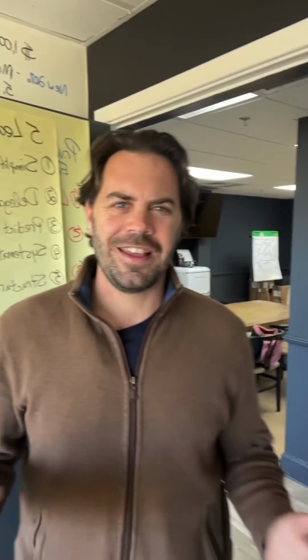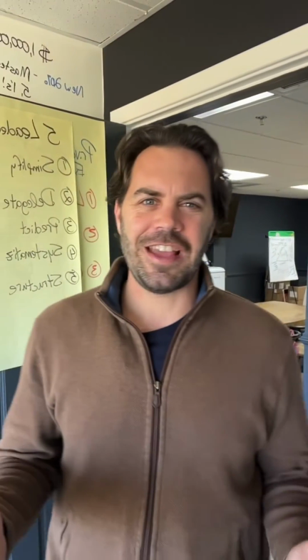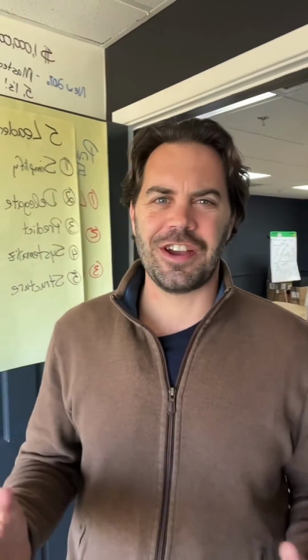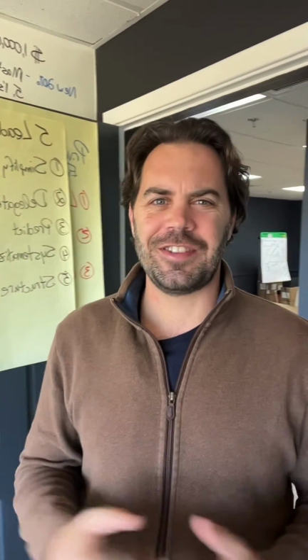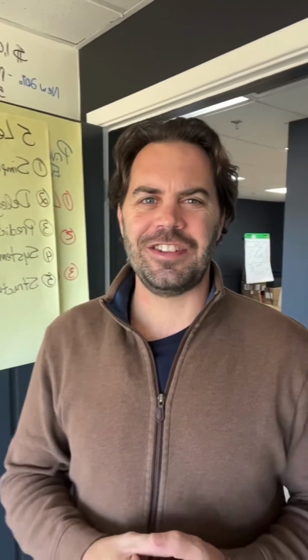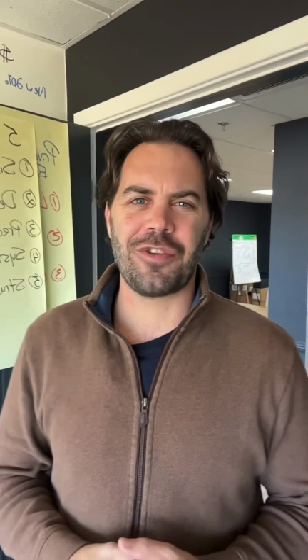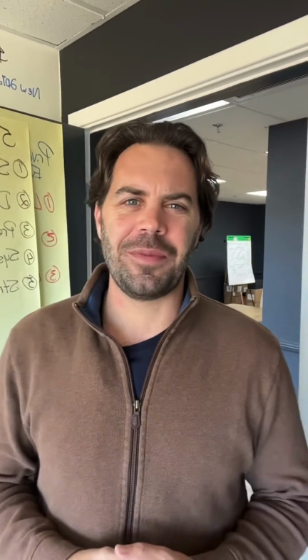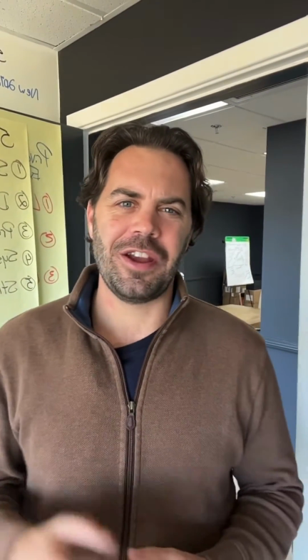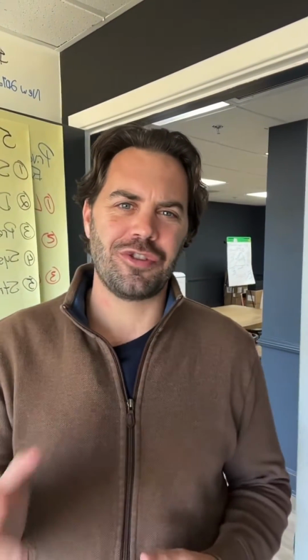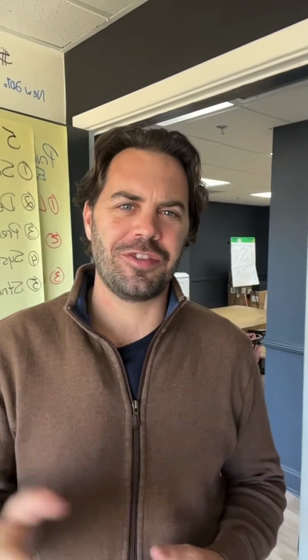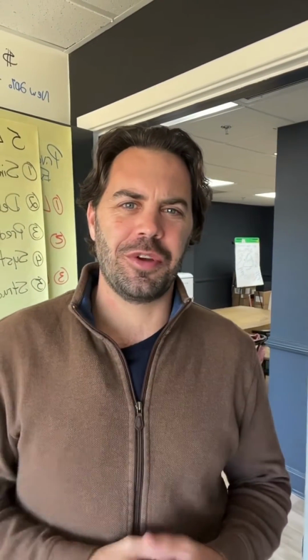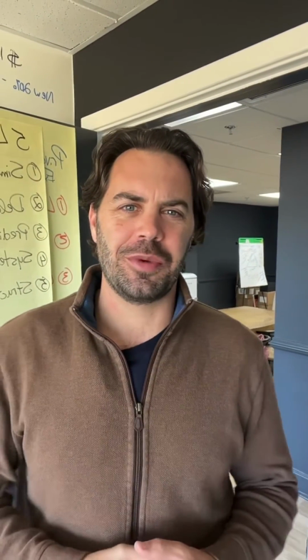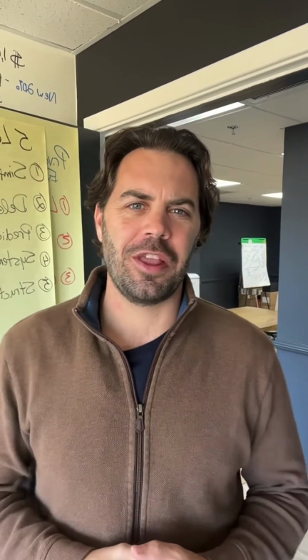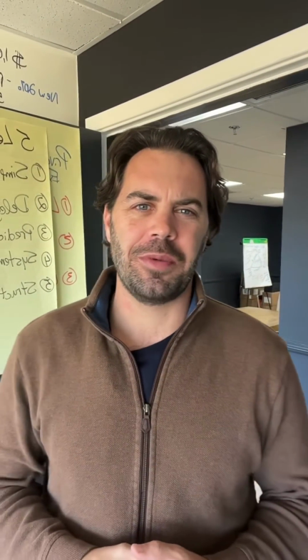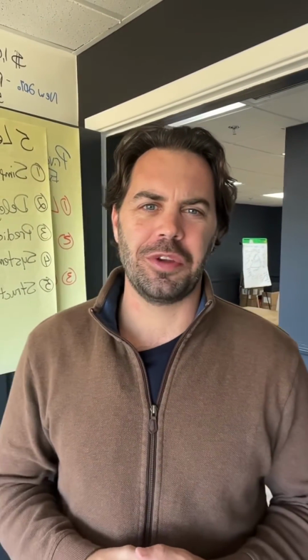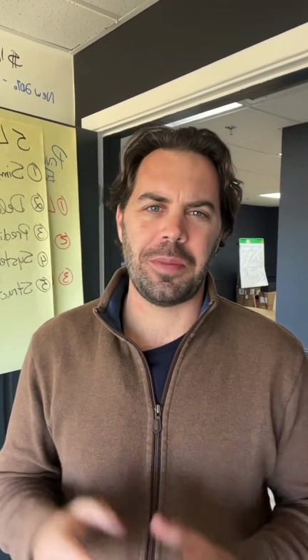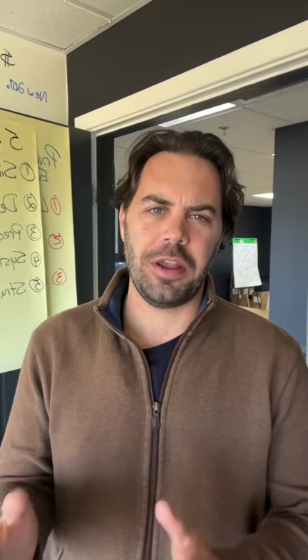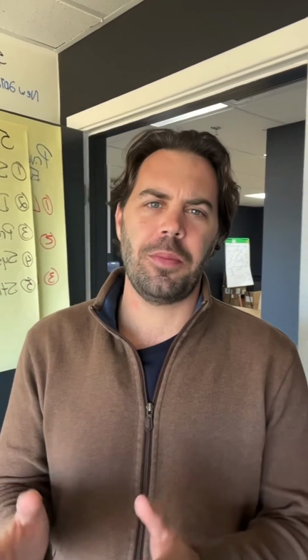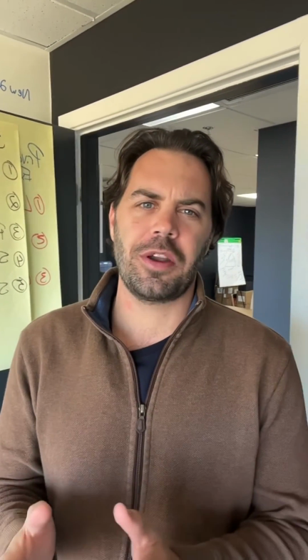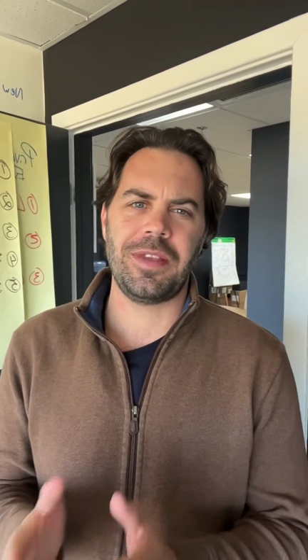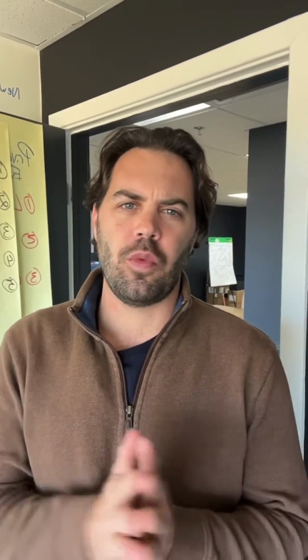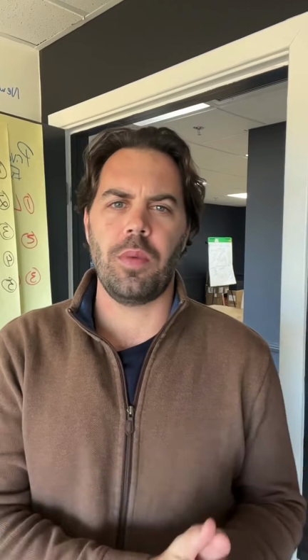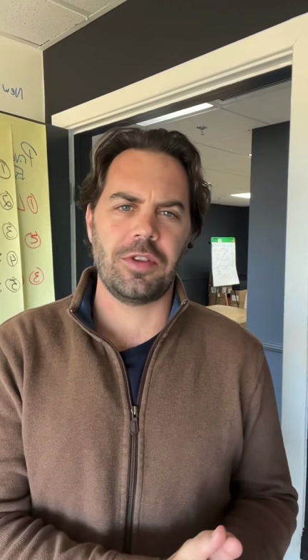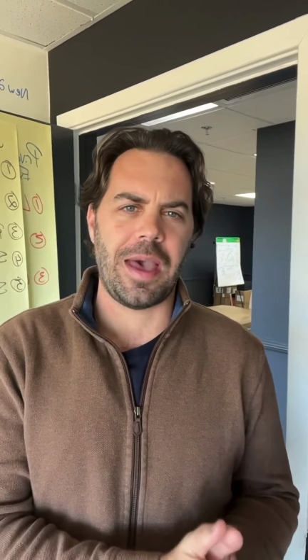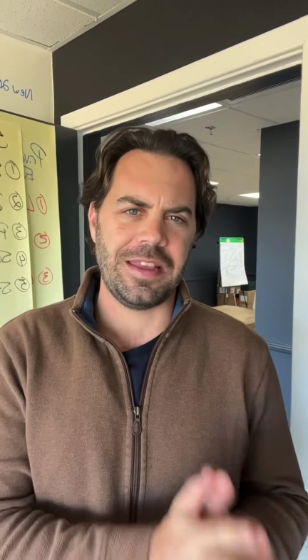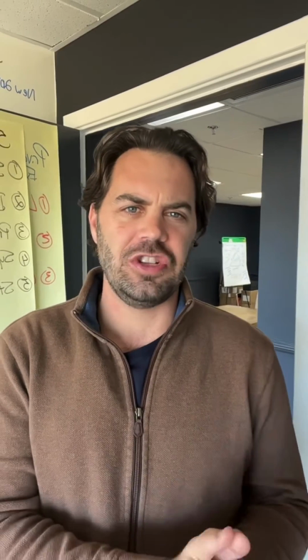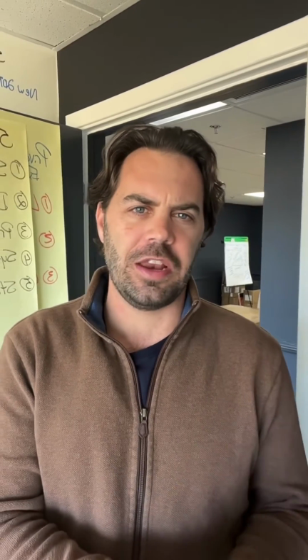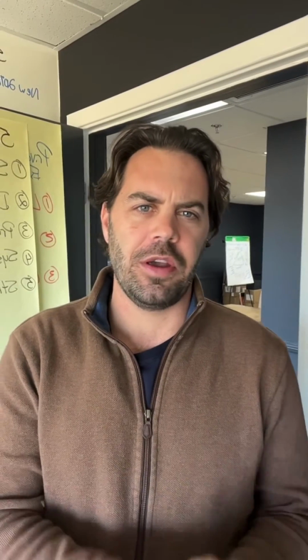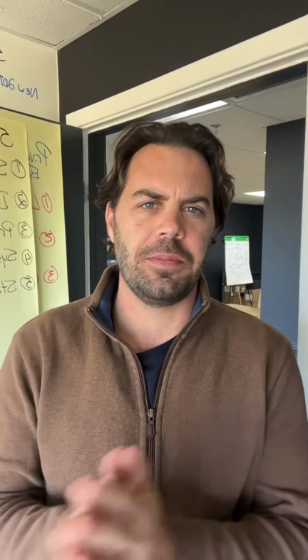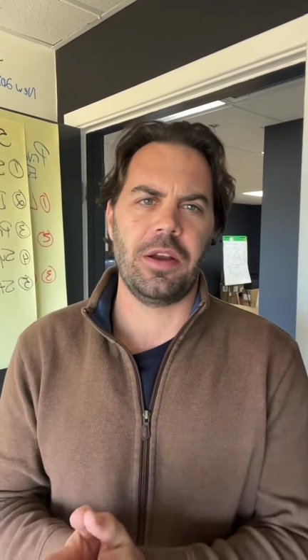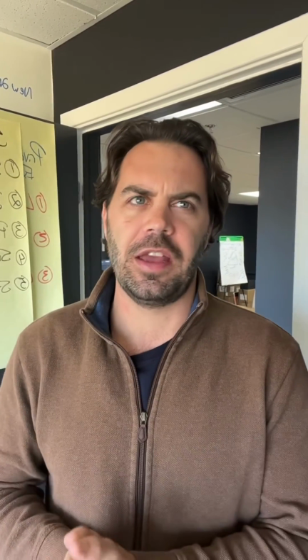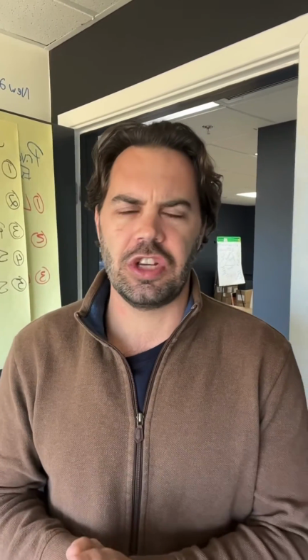Hey Charleston, John Crompton here, your trusted realtor at Keller Williams Realty, bringing the market update and what we saw happen in January compared to last year.